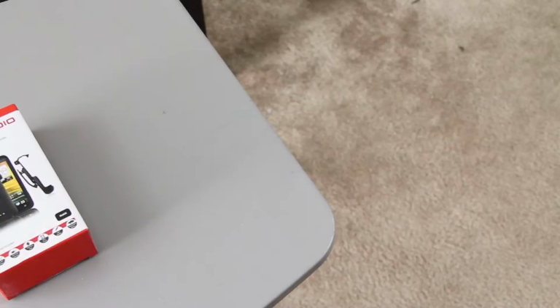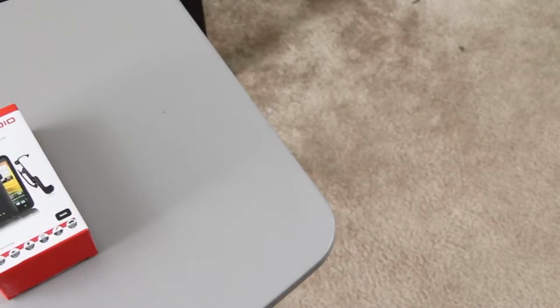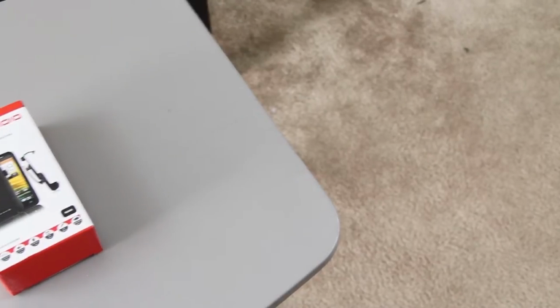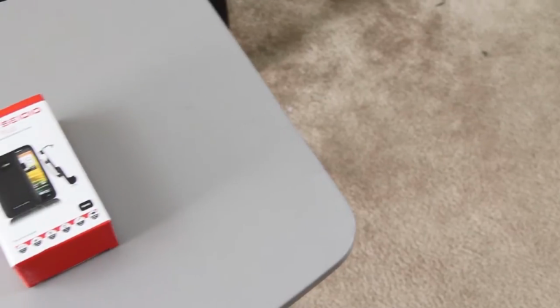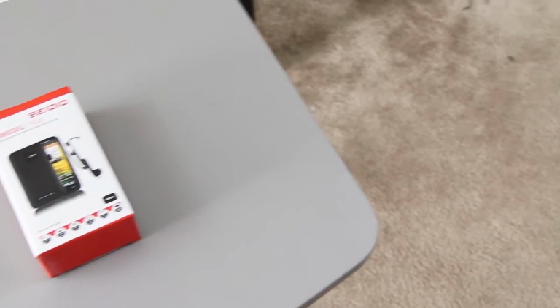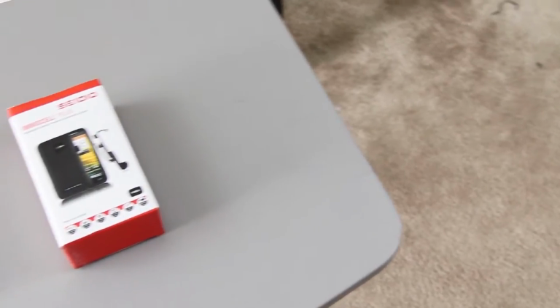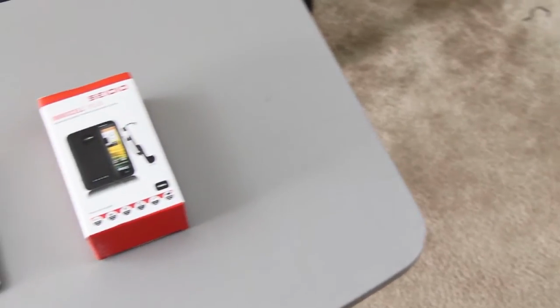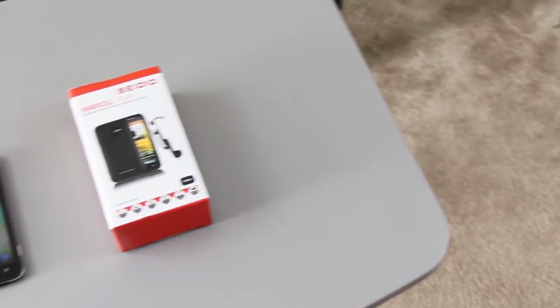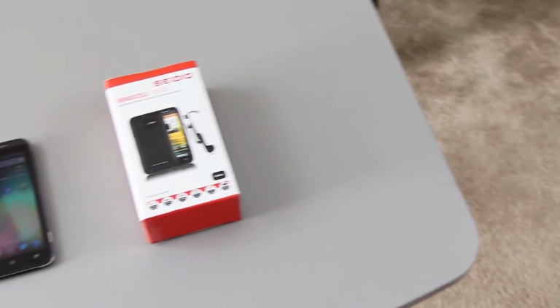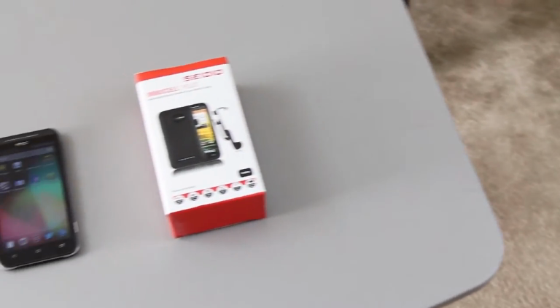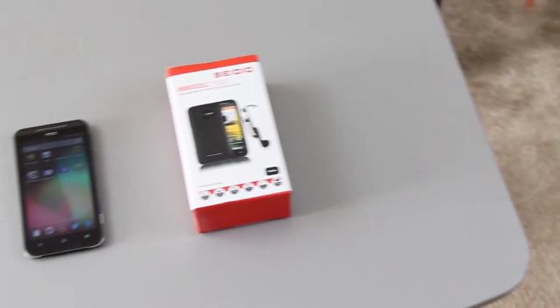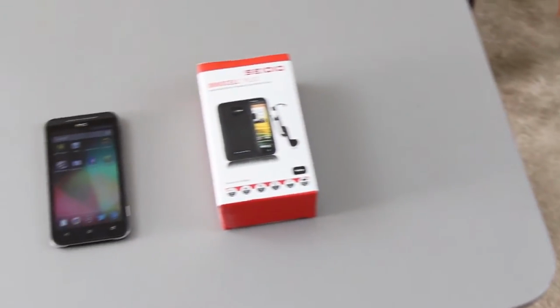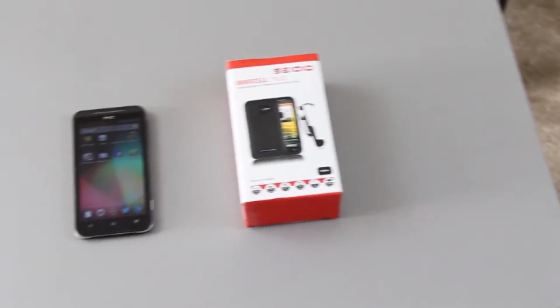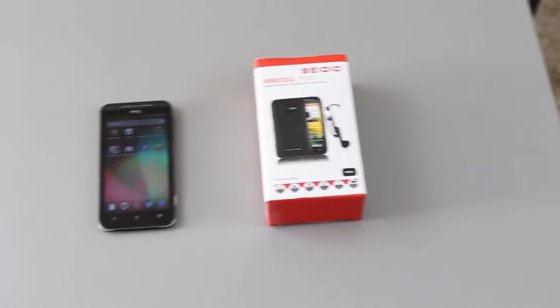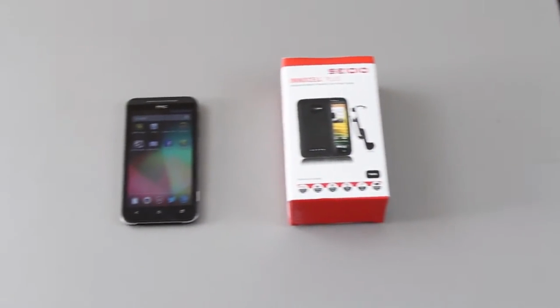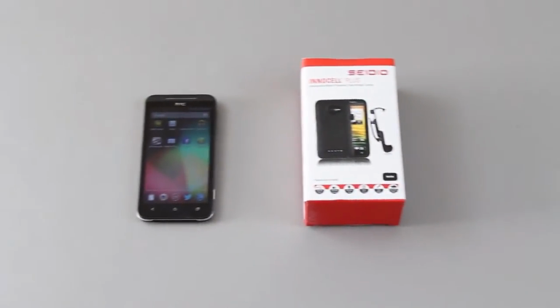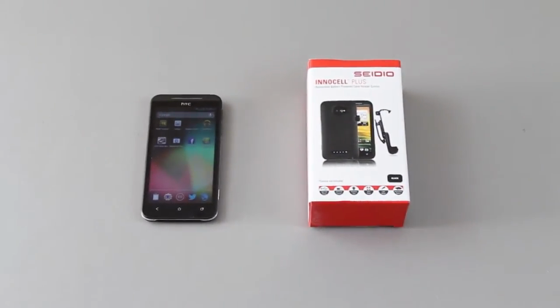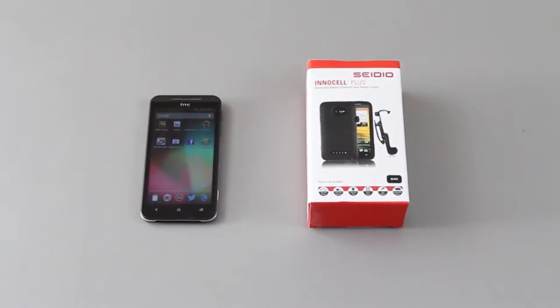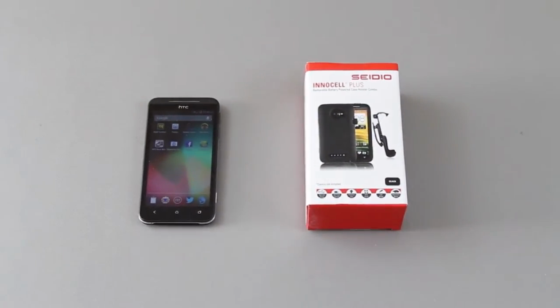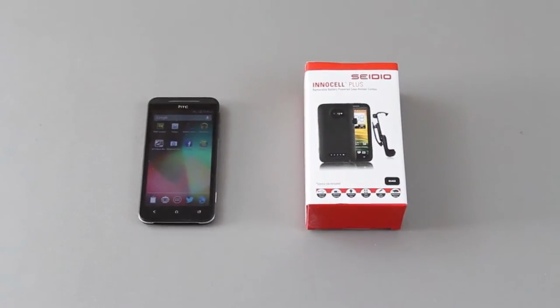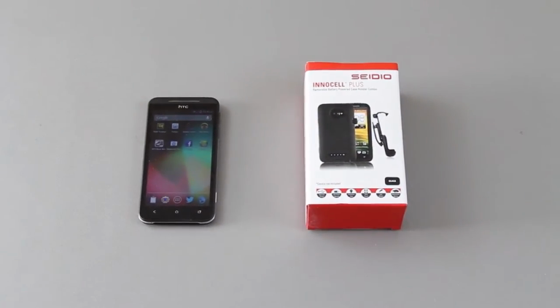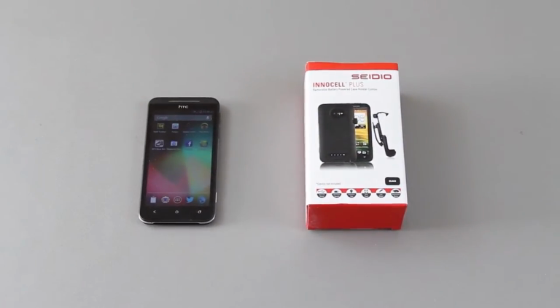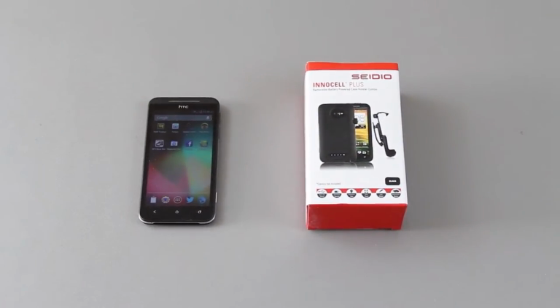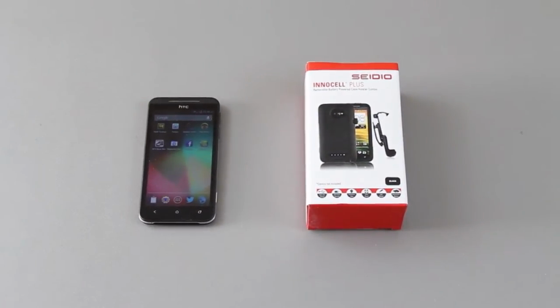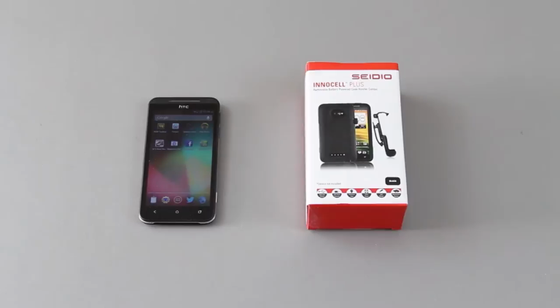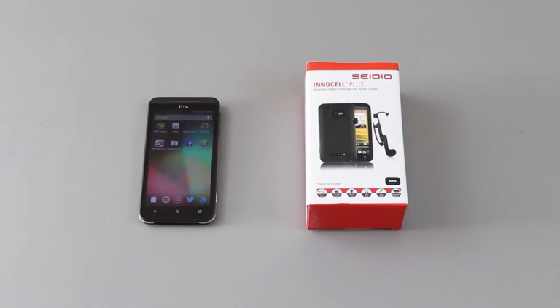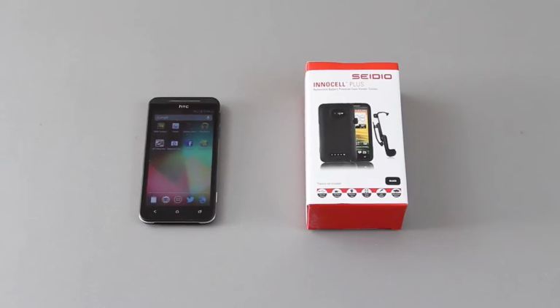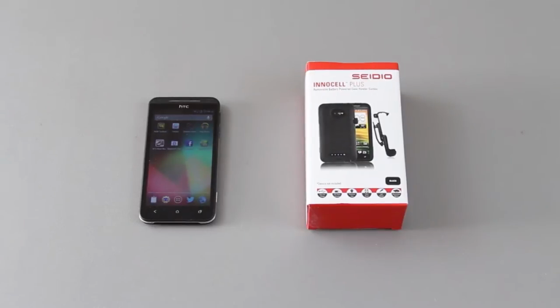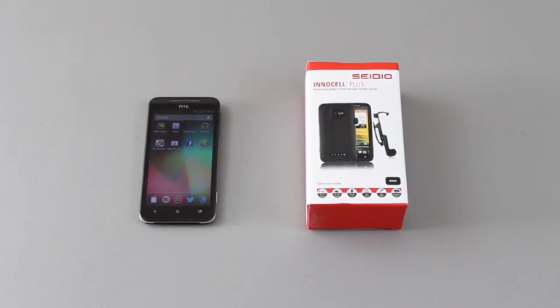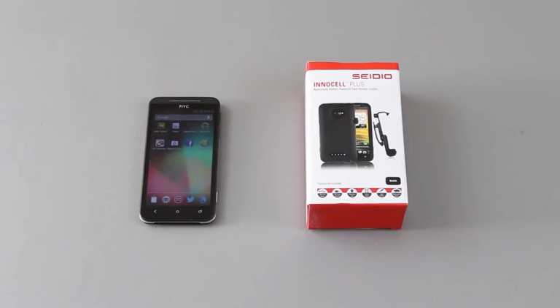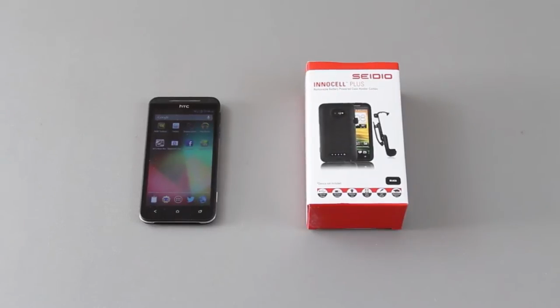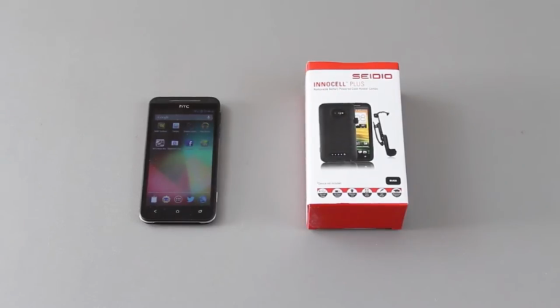Recorded, edited, and uploaded on 12-12-12. Don't you dare say I stole that from MKBHD.